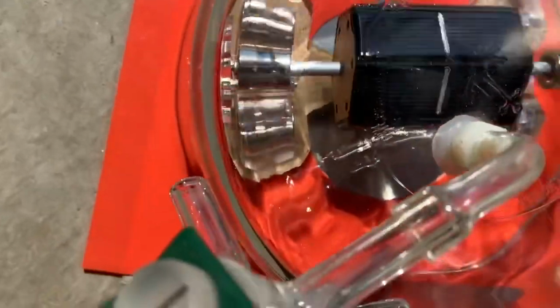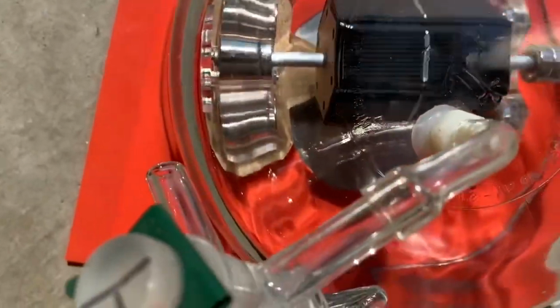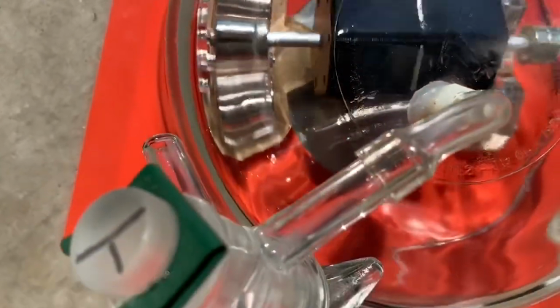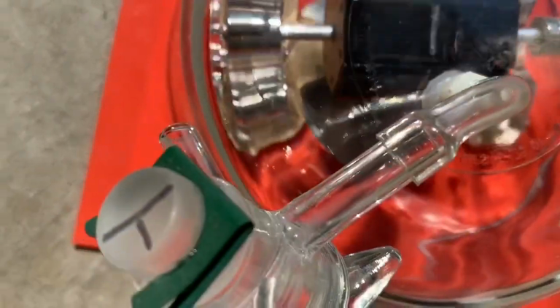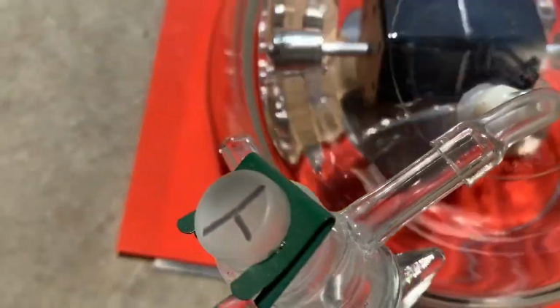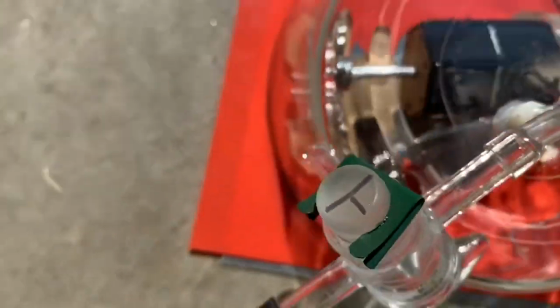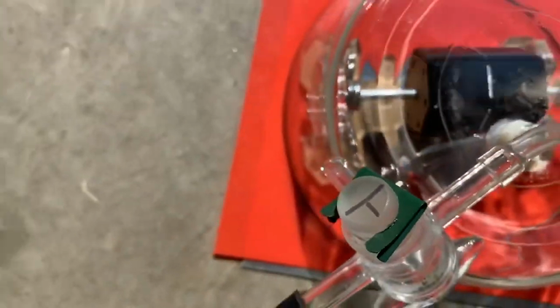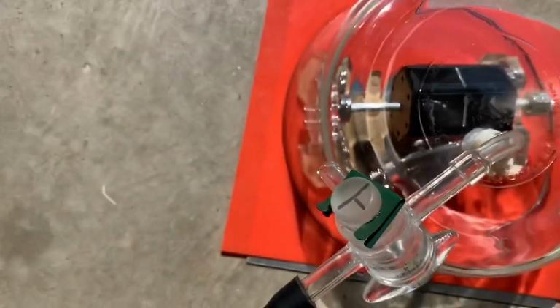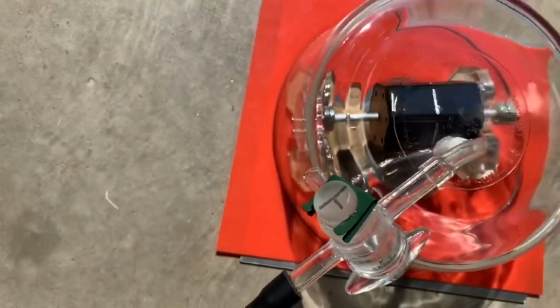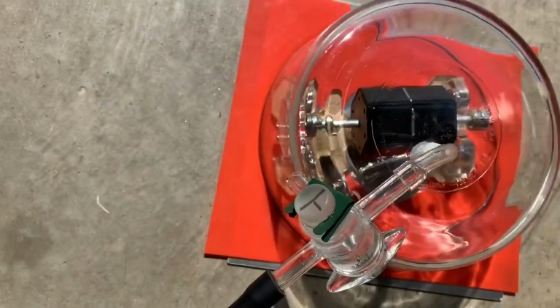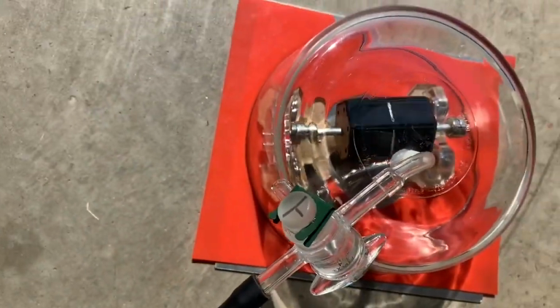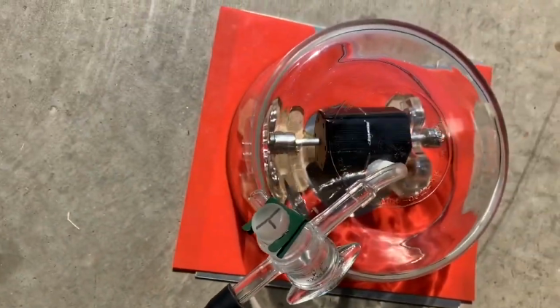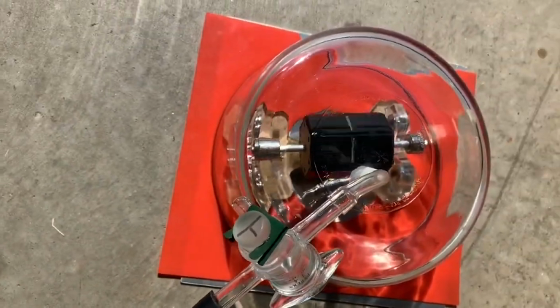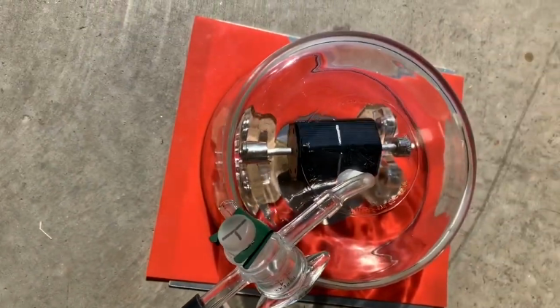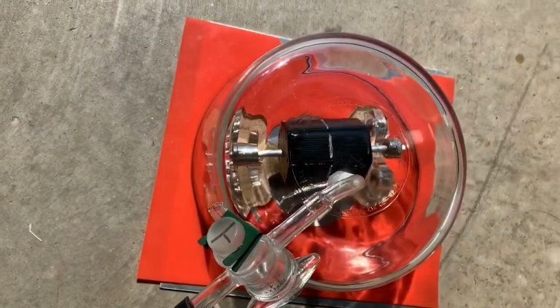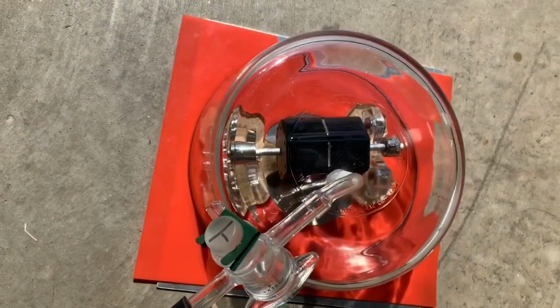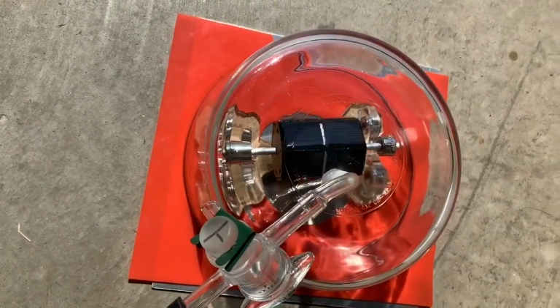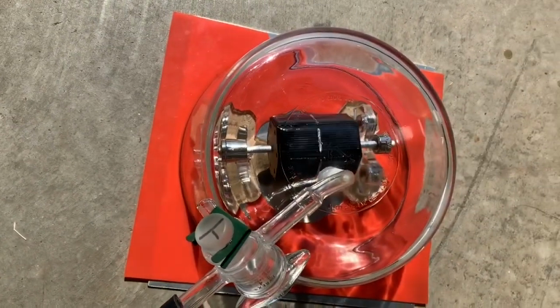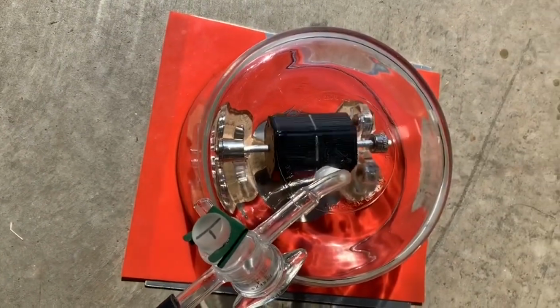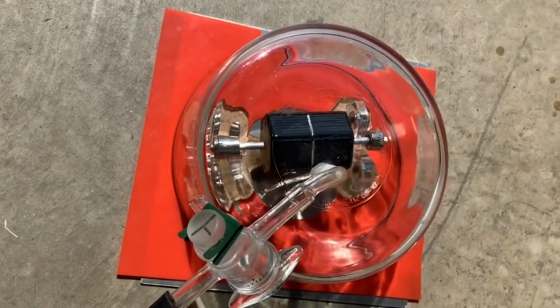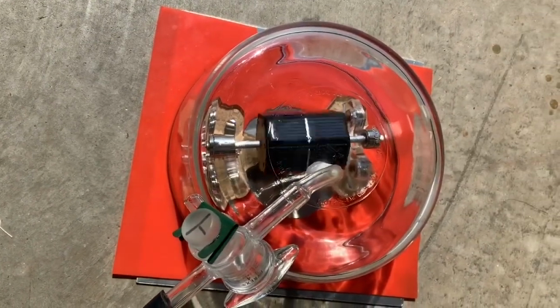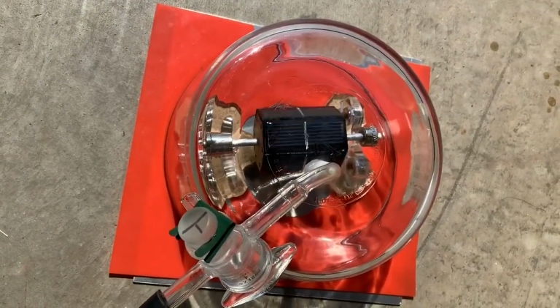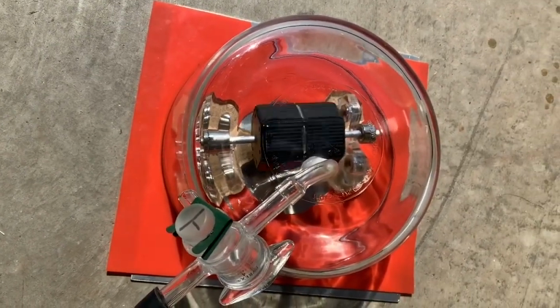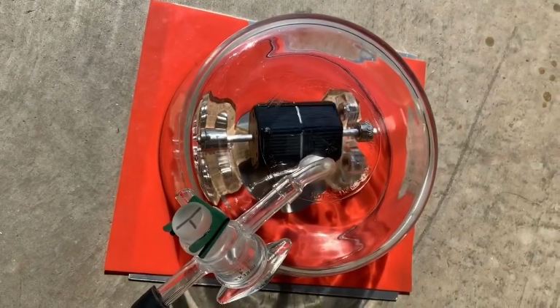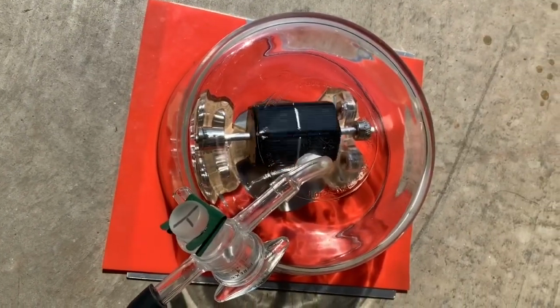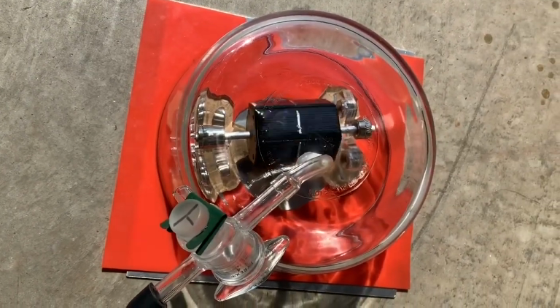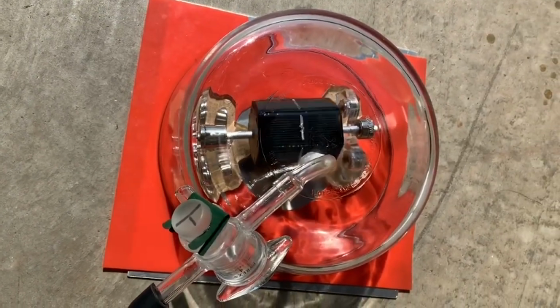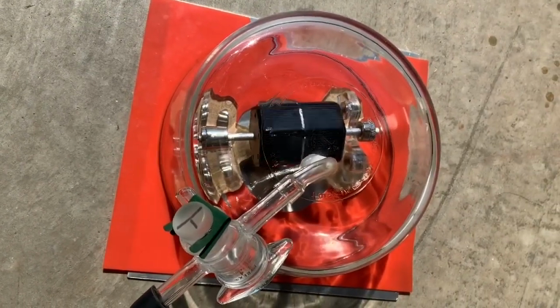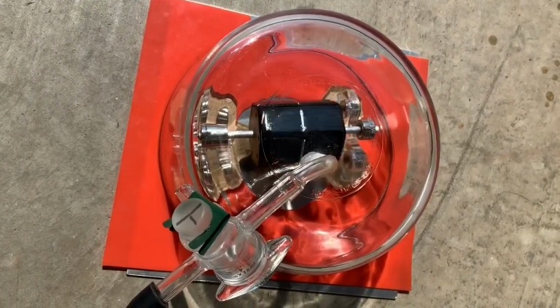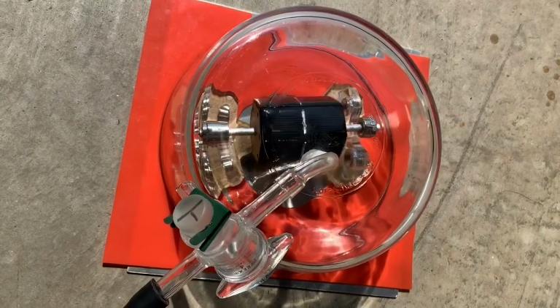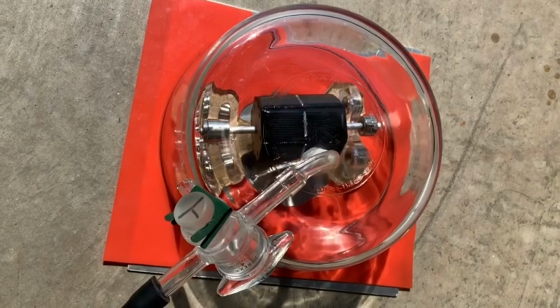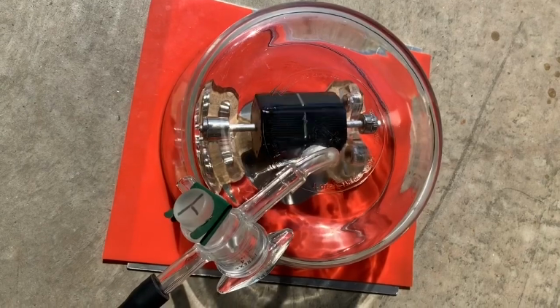Let's see if it can survive a vacuum. Let's see how fast it will go. Let's begin.